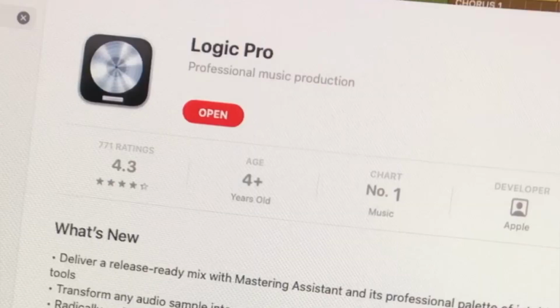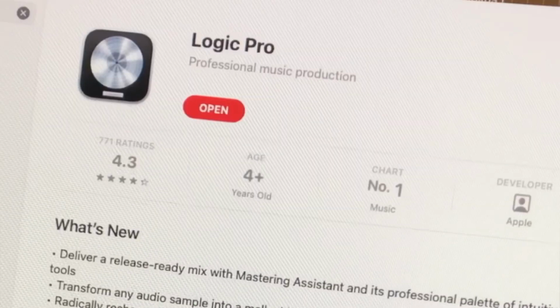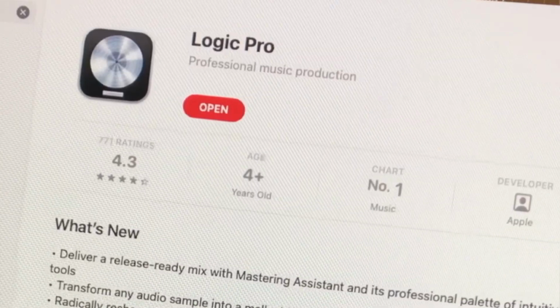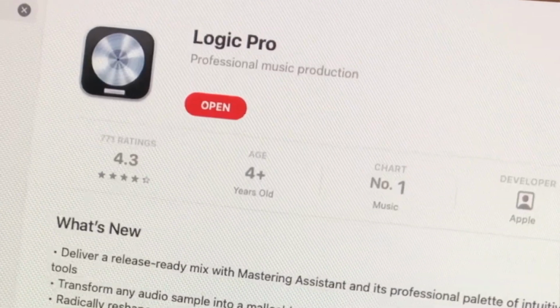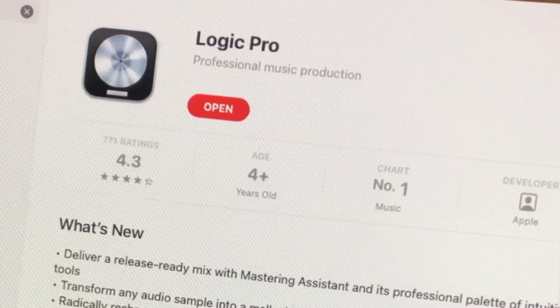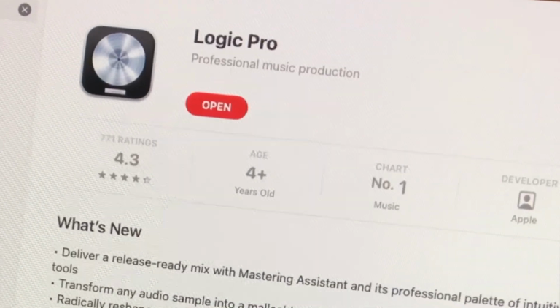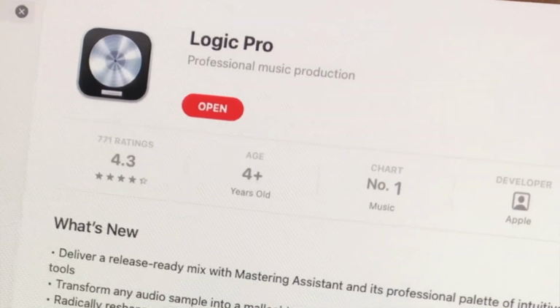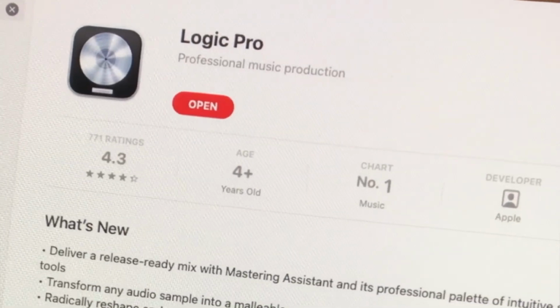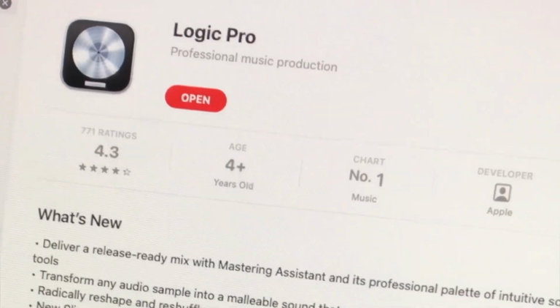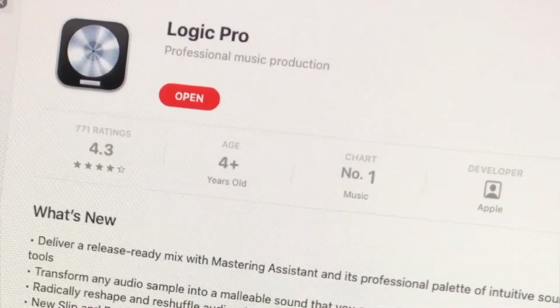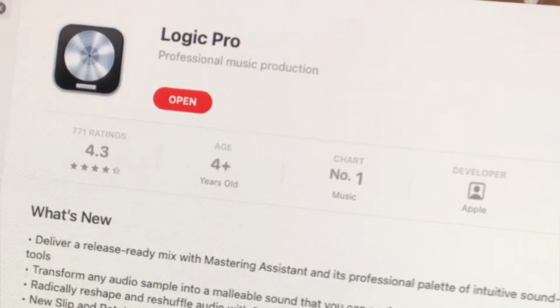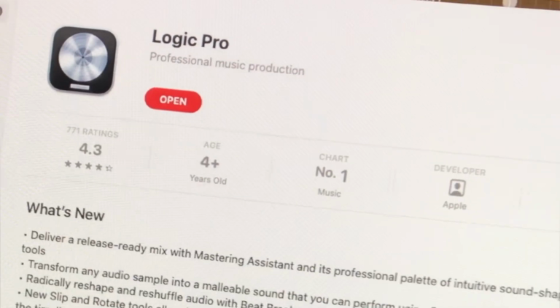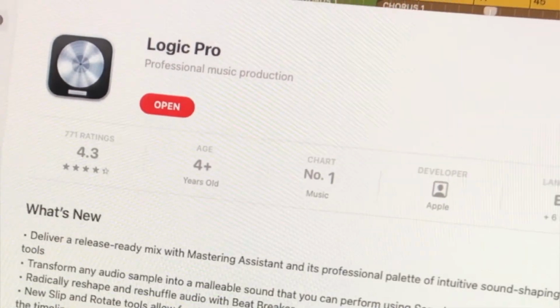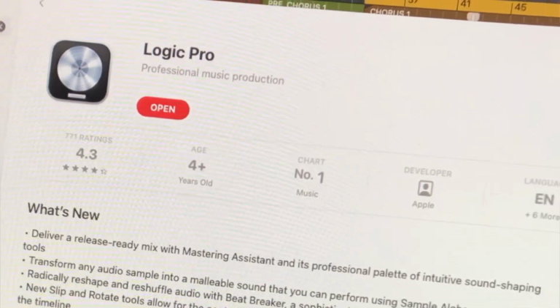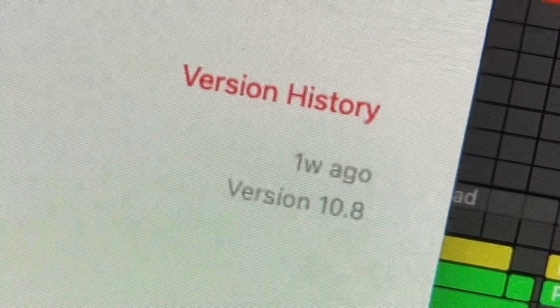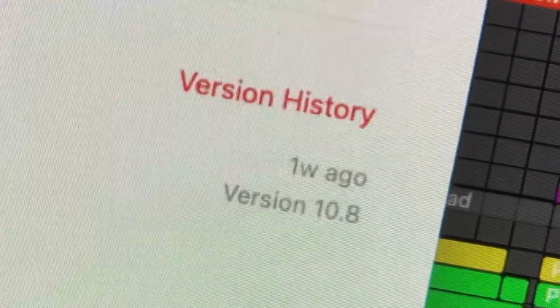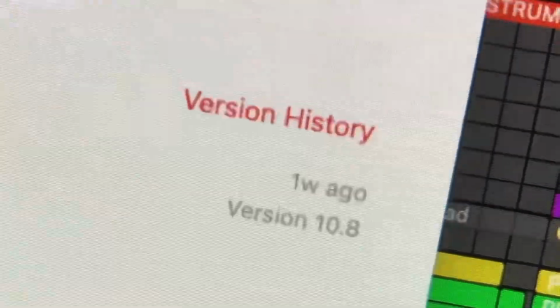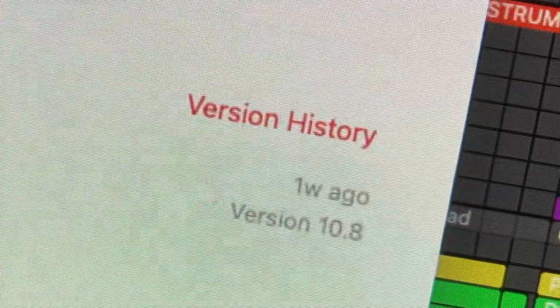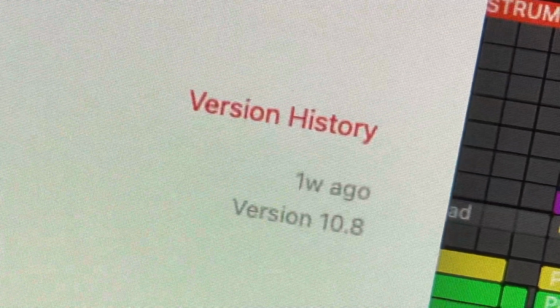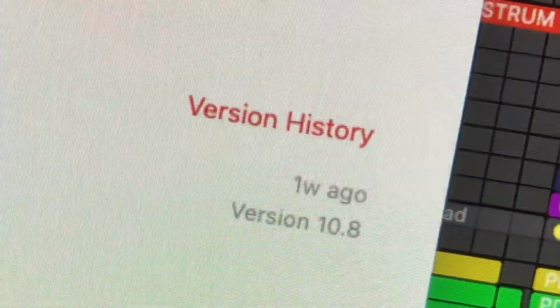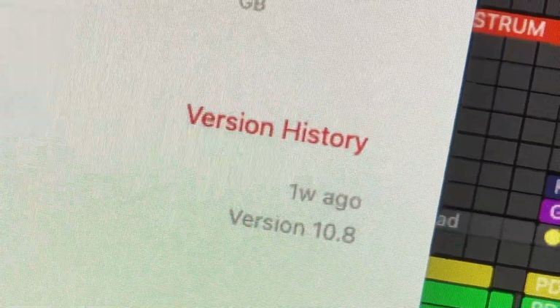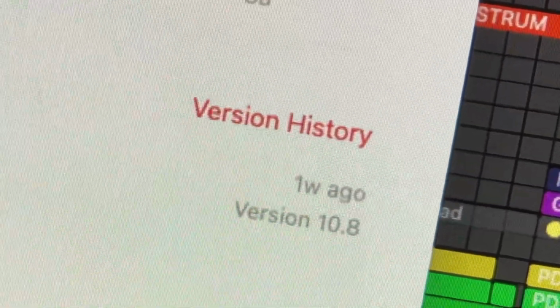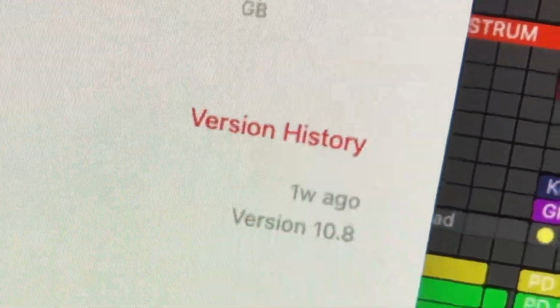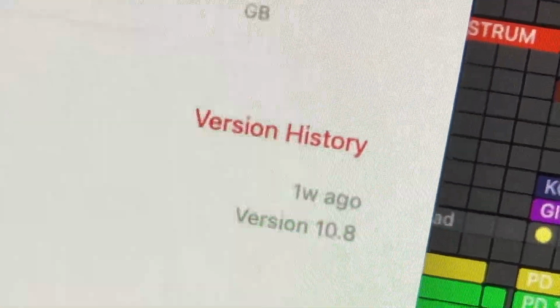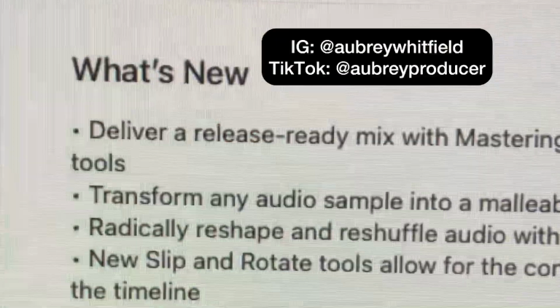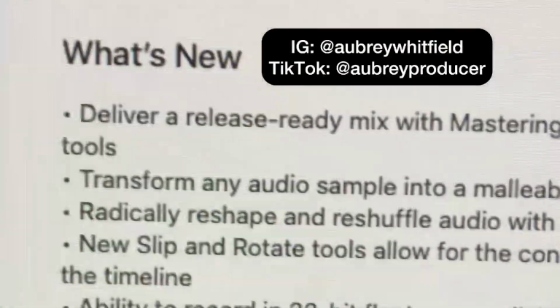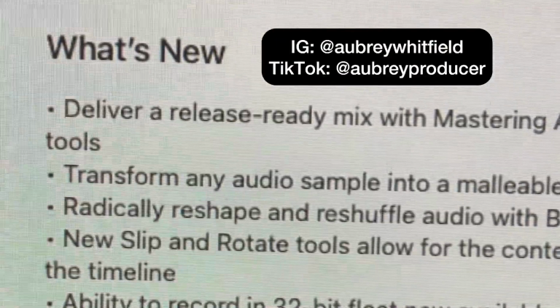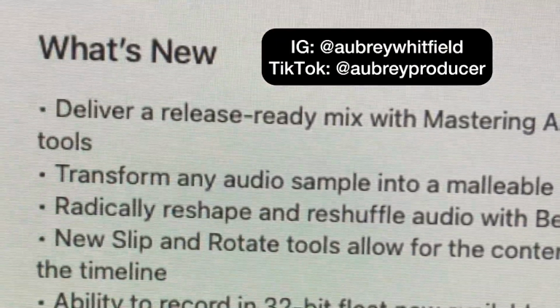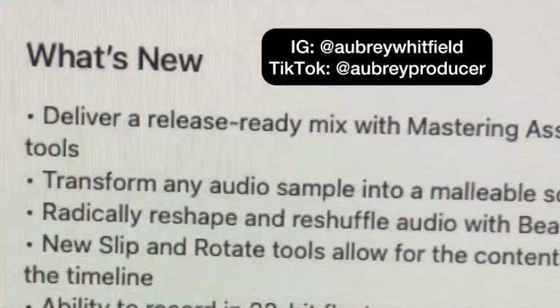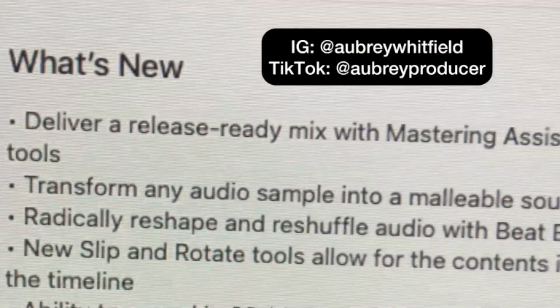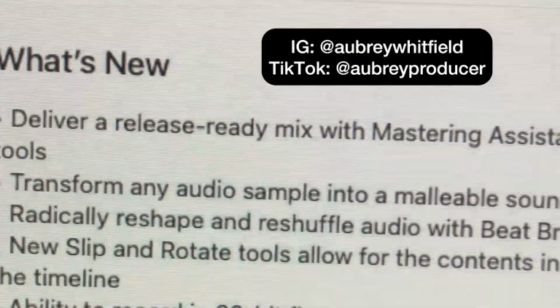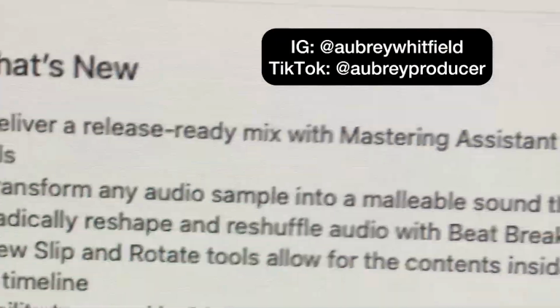Go and get the latest version of Logic Pro to get the Mastering Assistant and more — version 10.8. Let me know what you think in the comments.